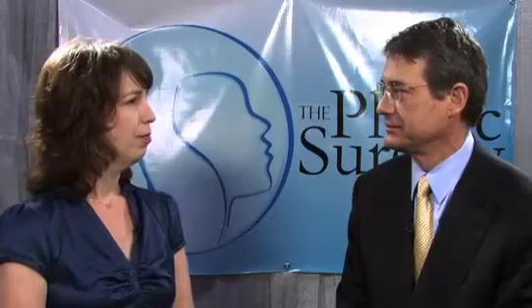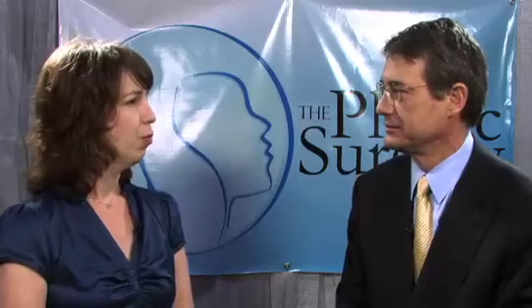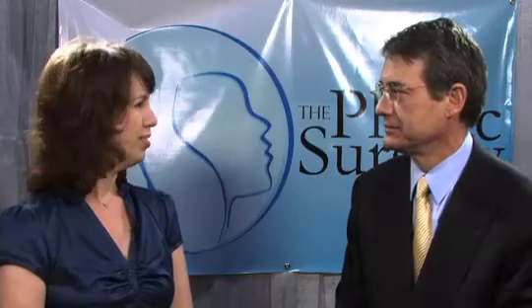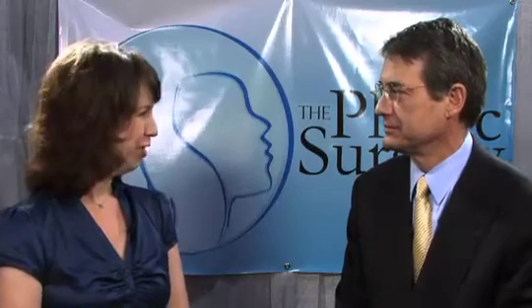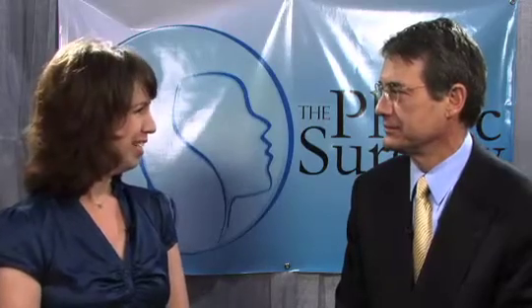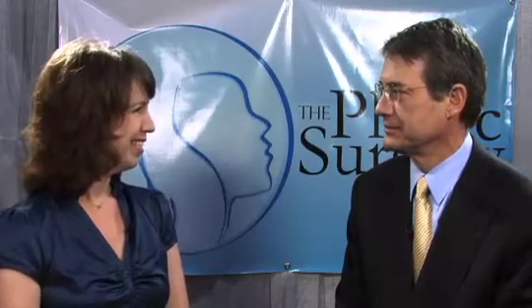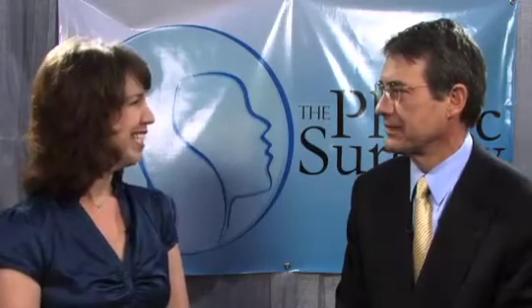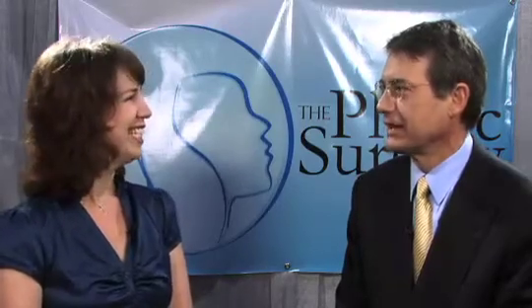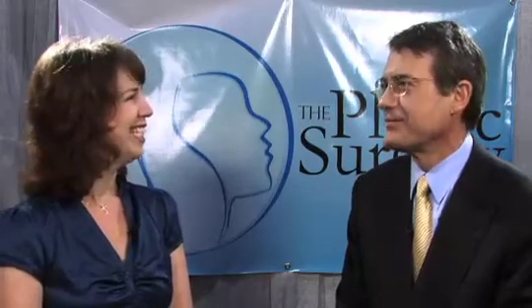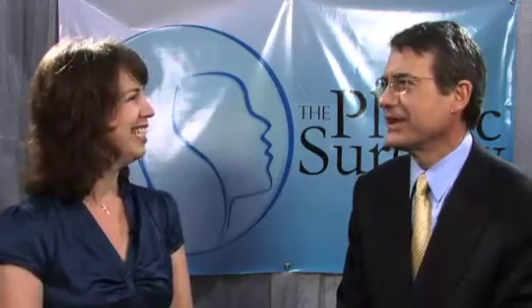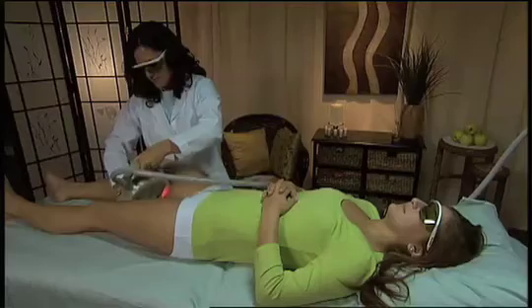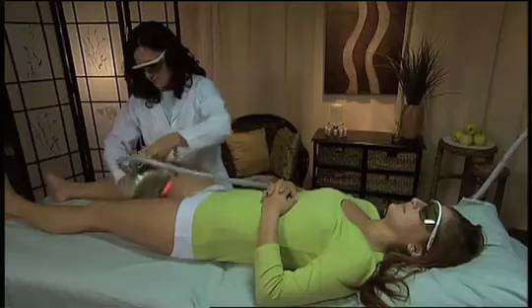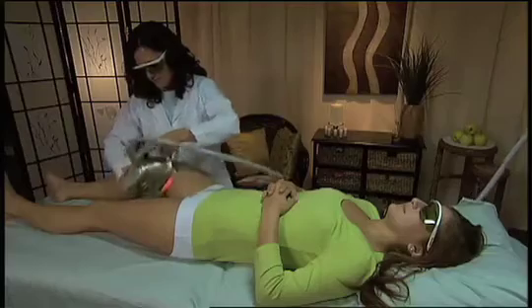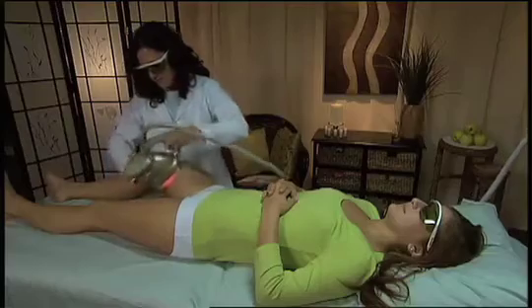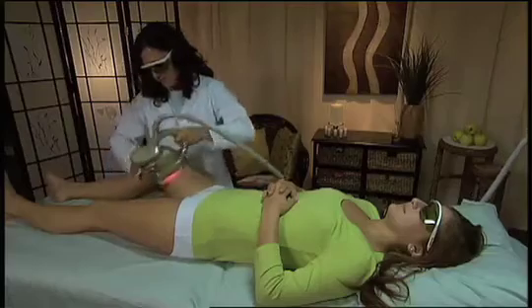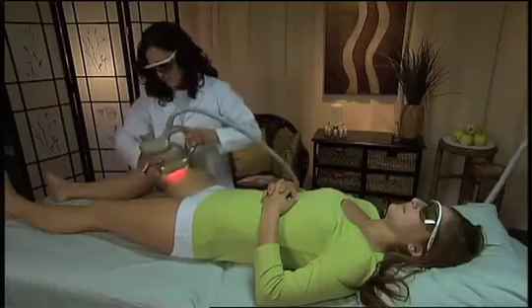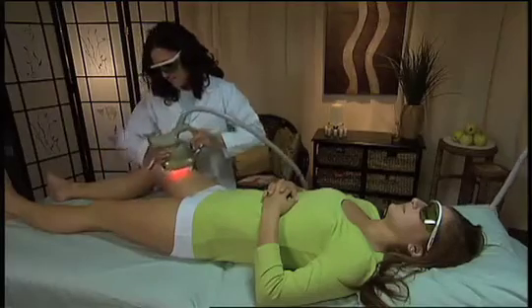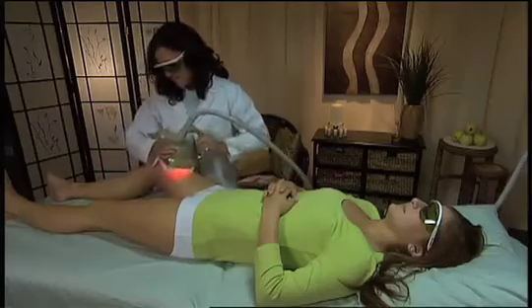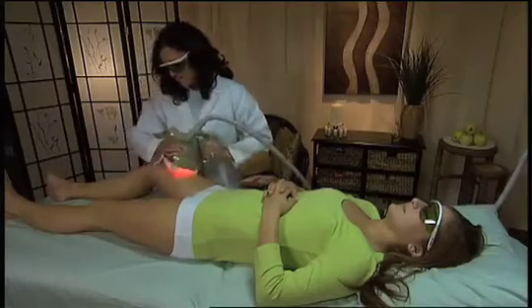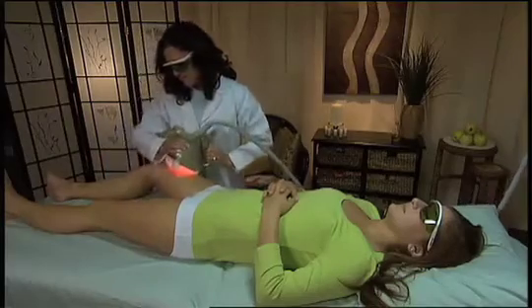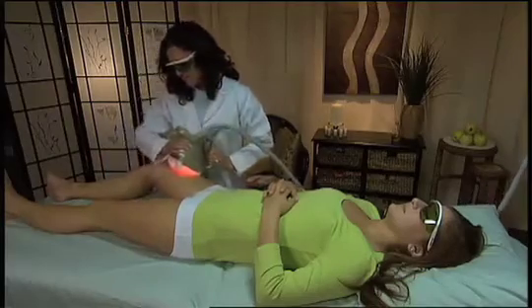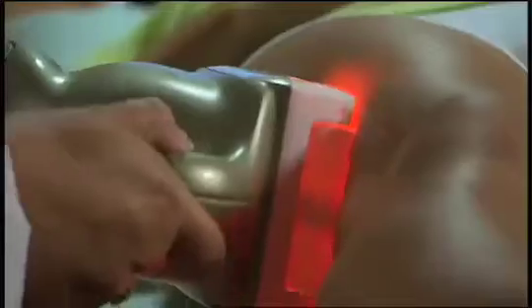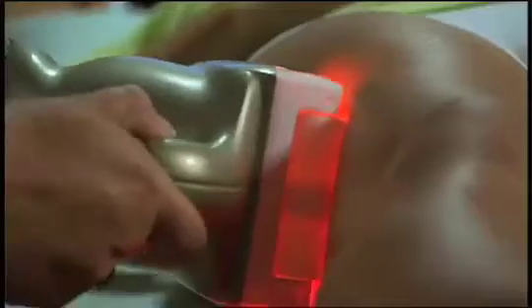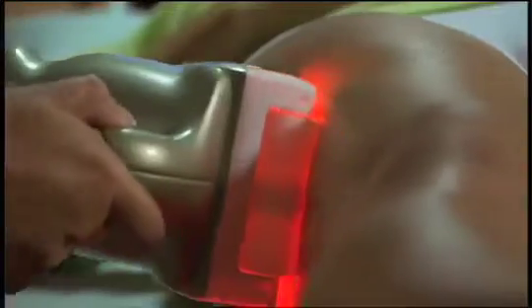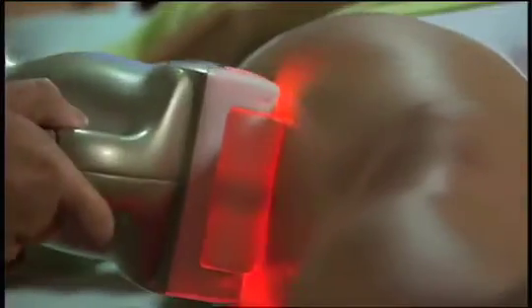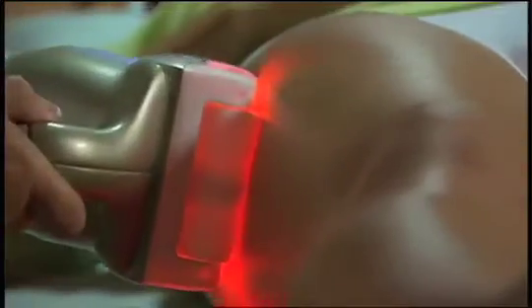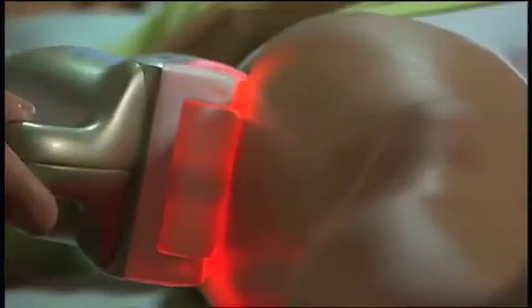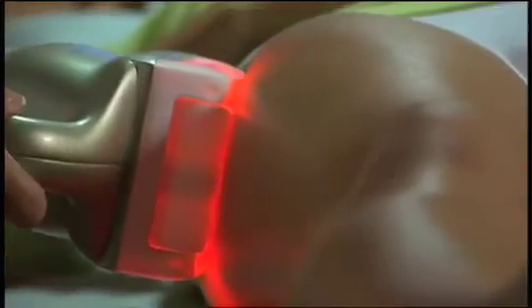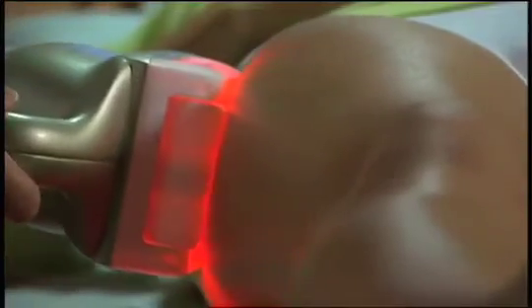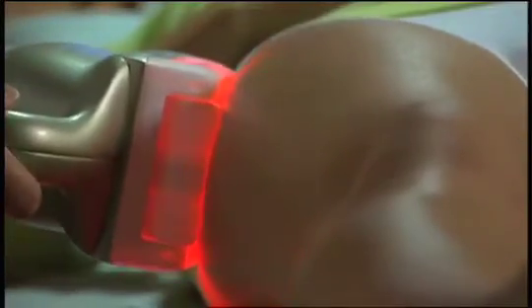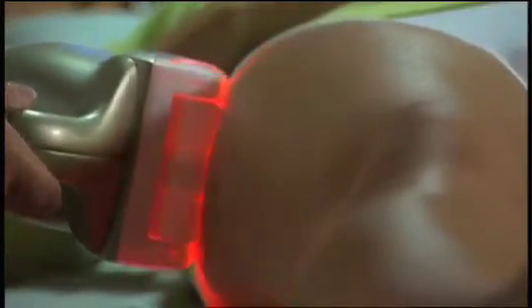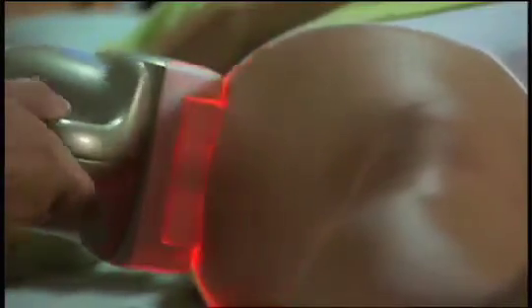What does it feel like? It feels like a deep tissue massage with a little warmth during the treatment.